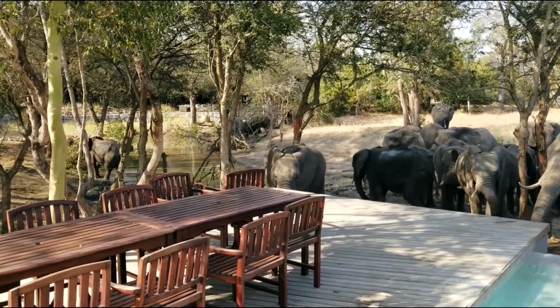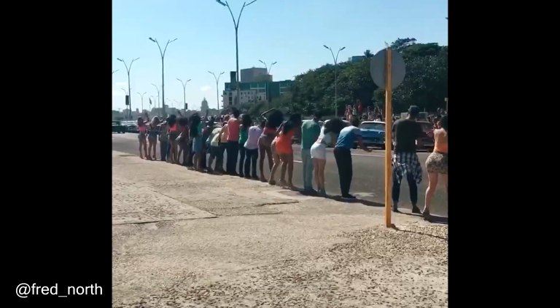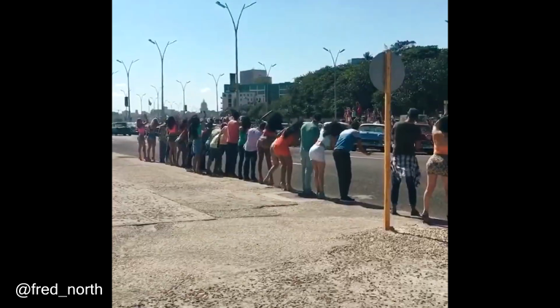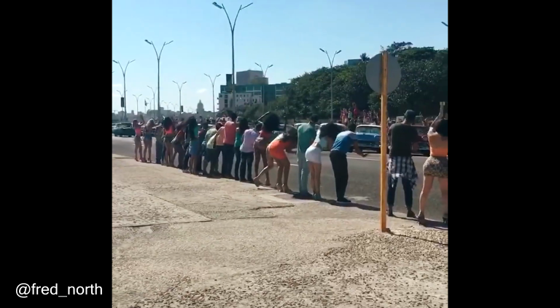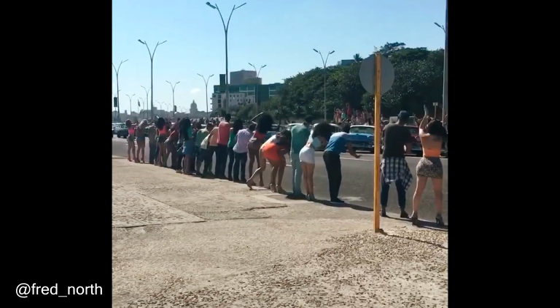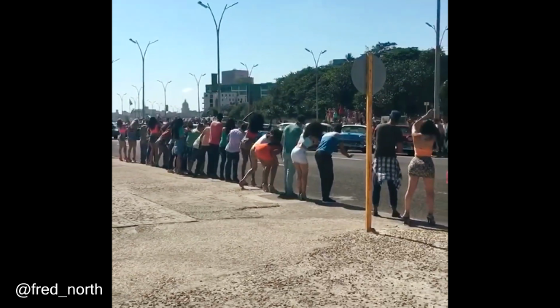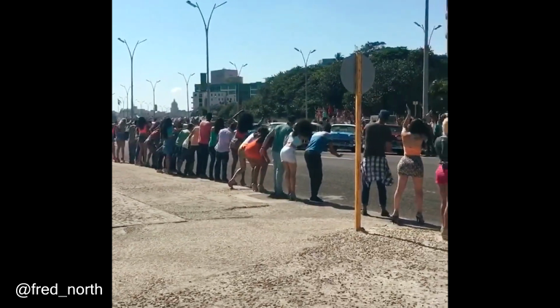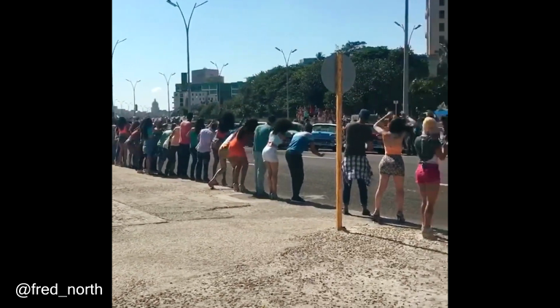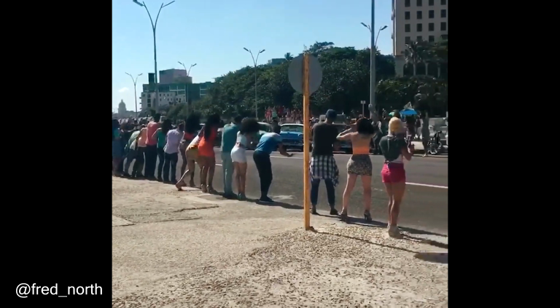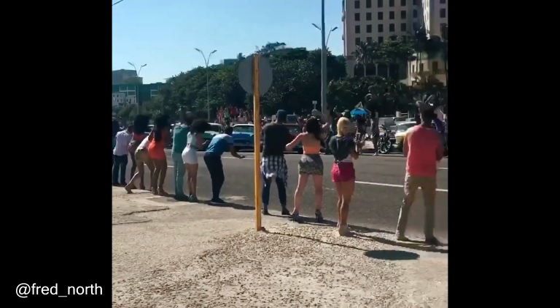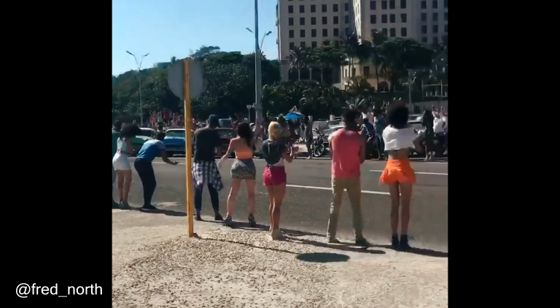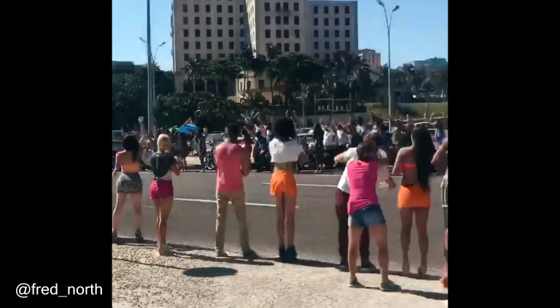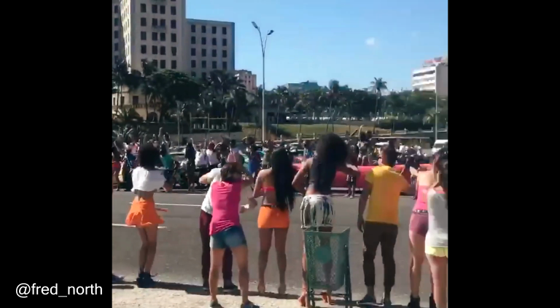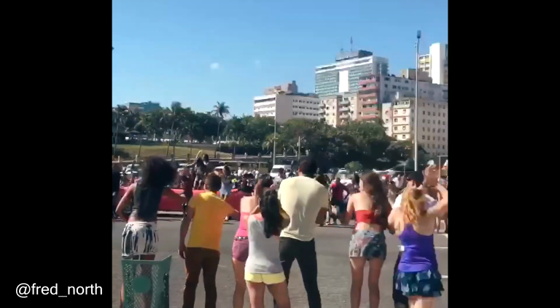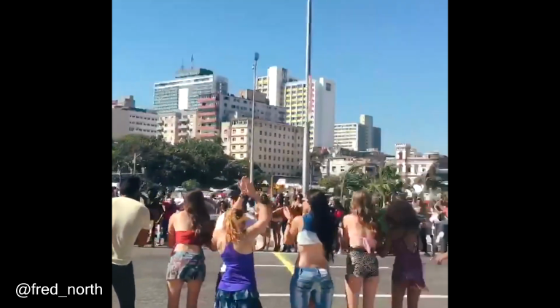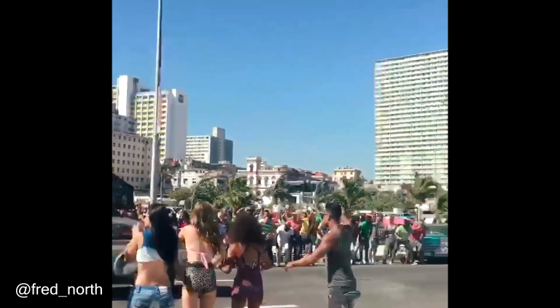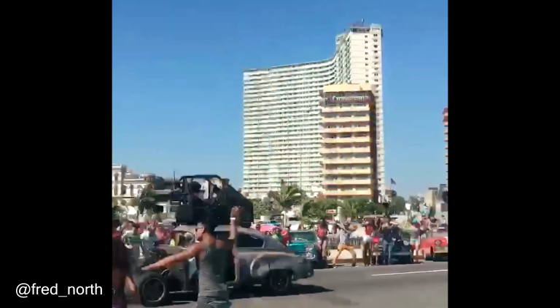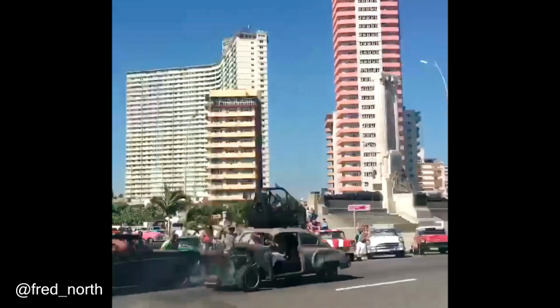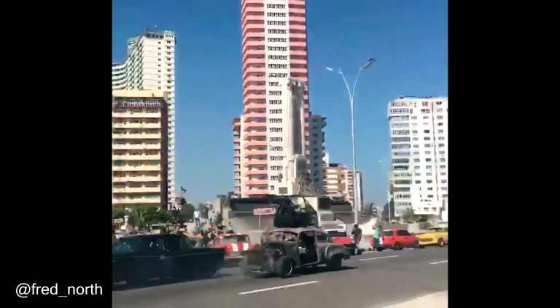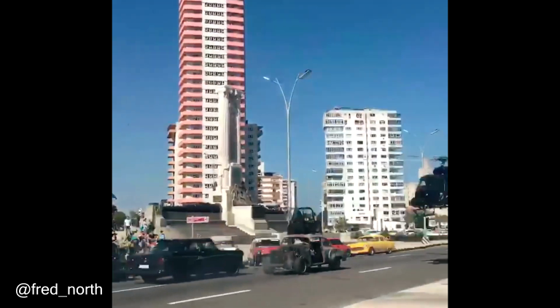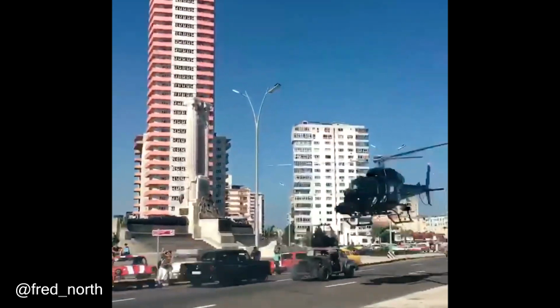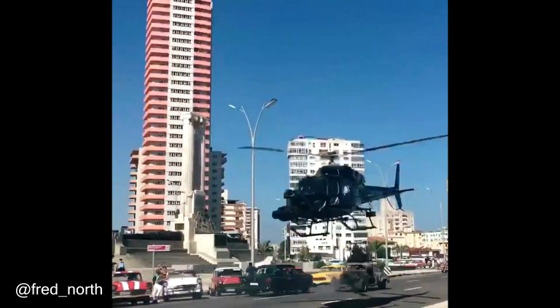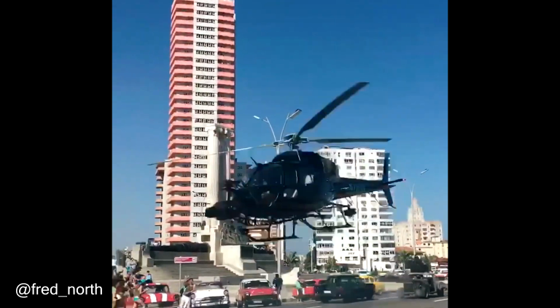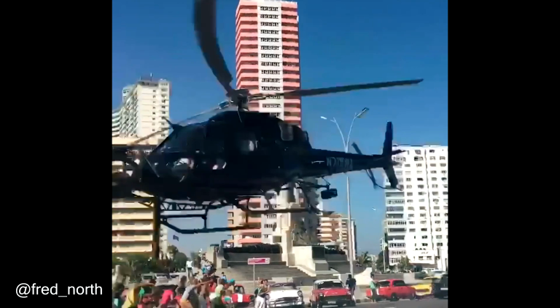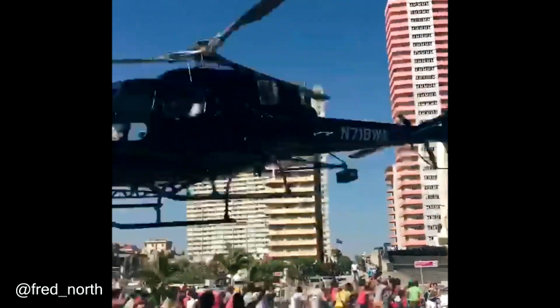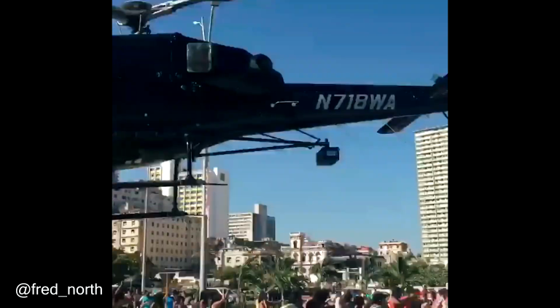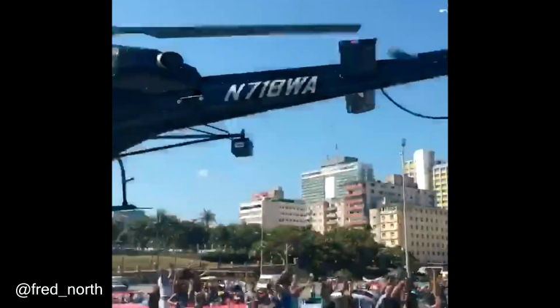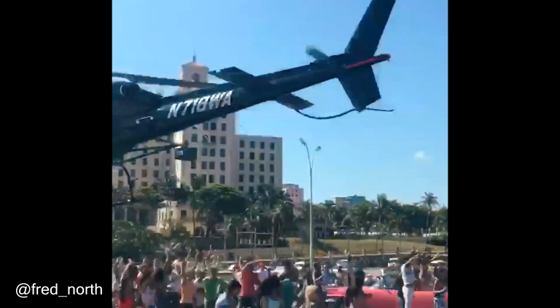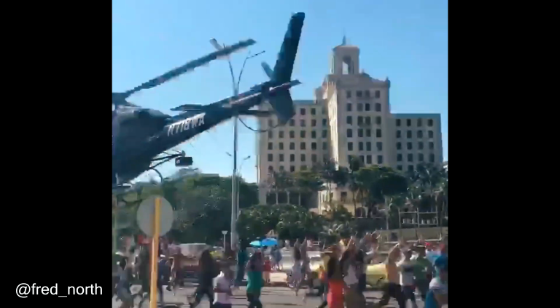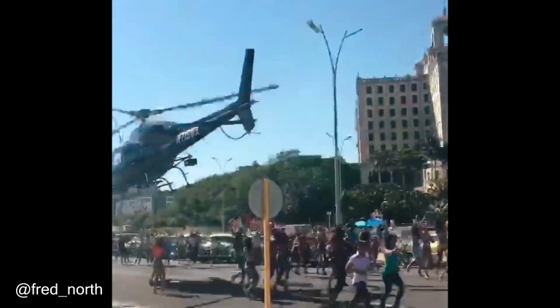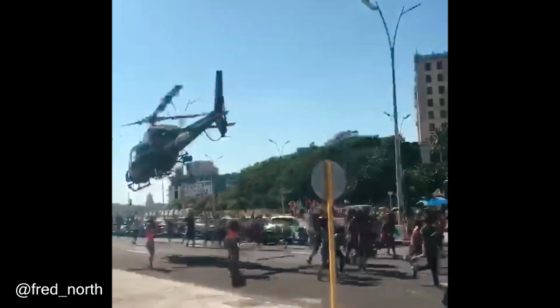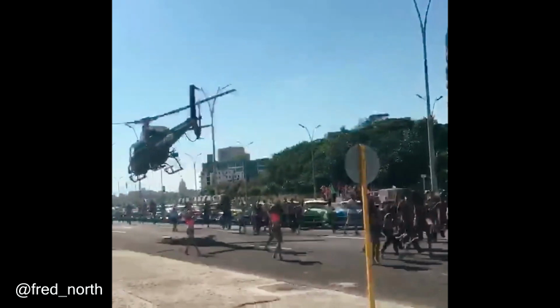This is how it looks behind the scenes of the Fast and Furious movie. Their production budget was $200 million.